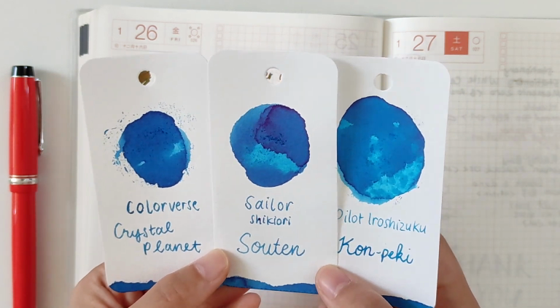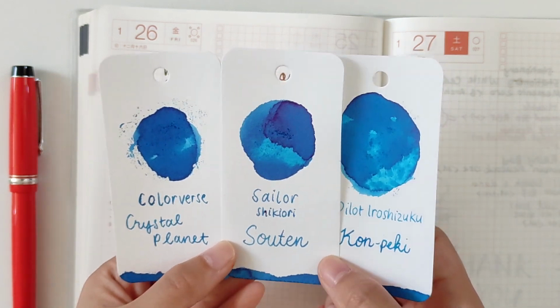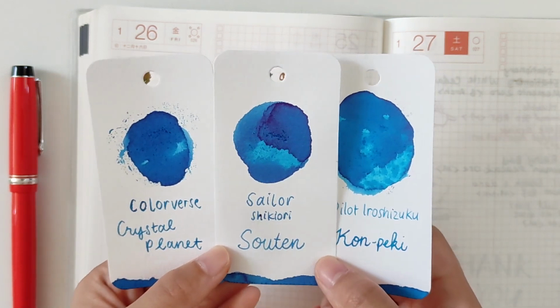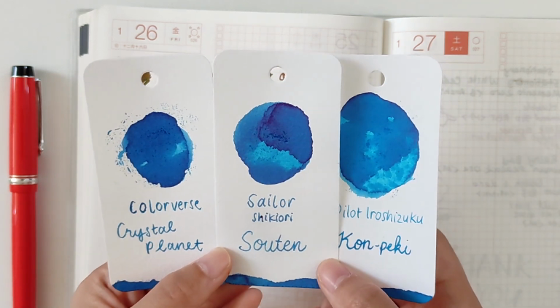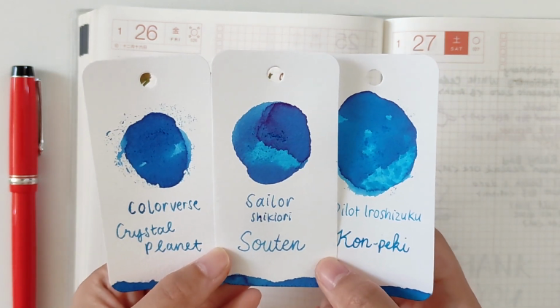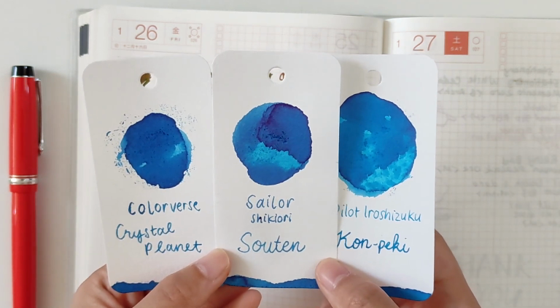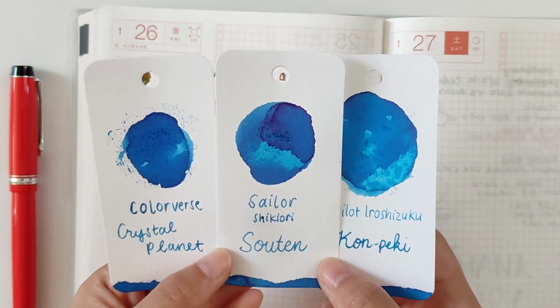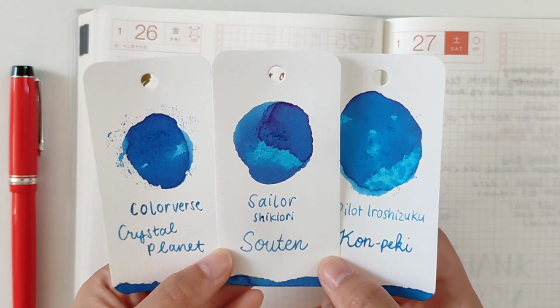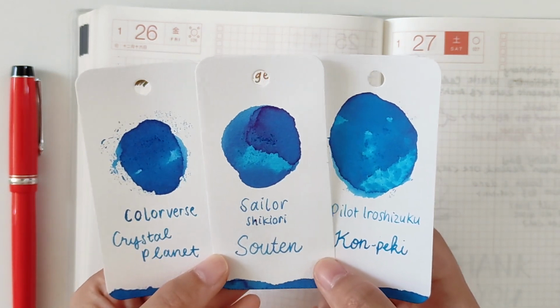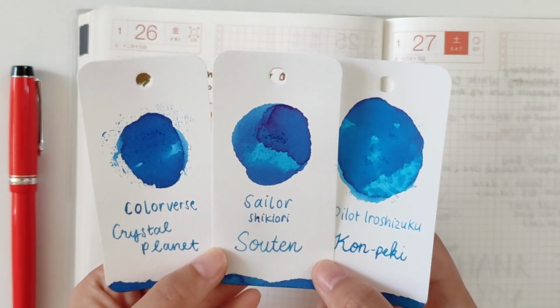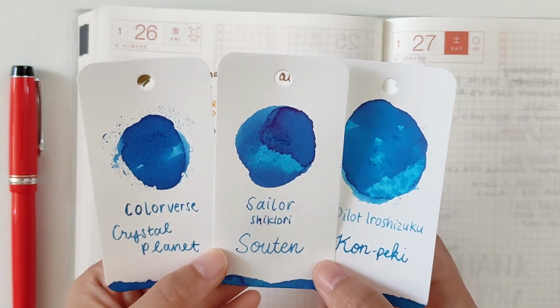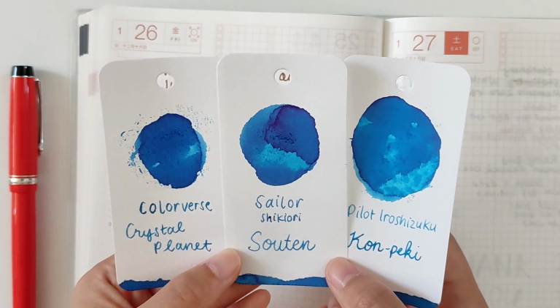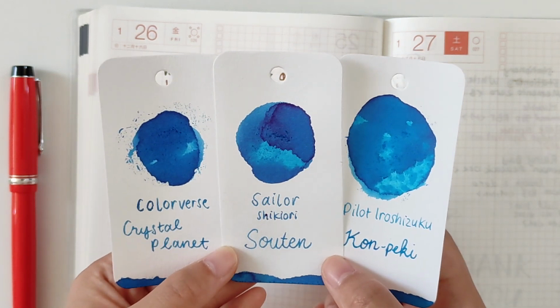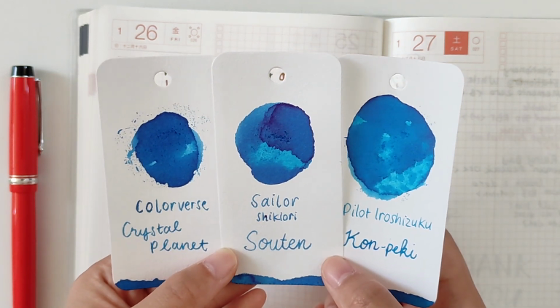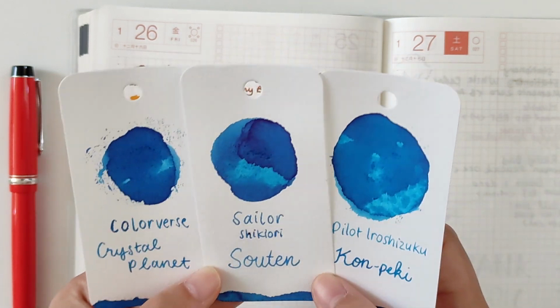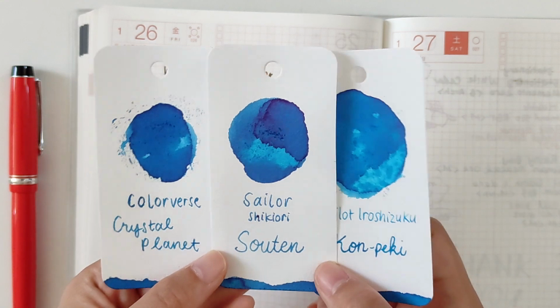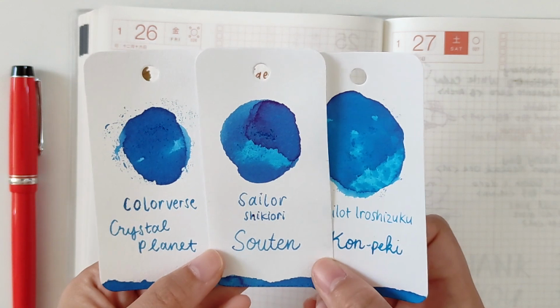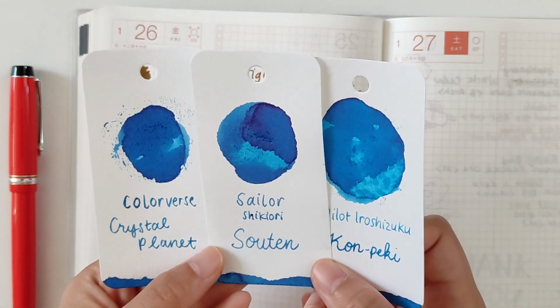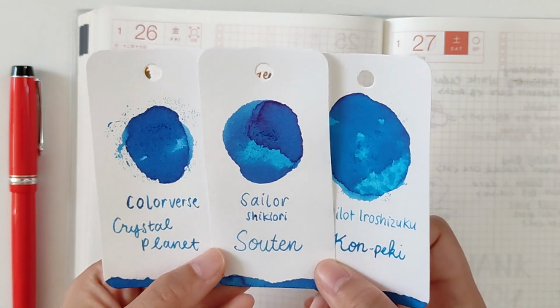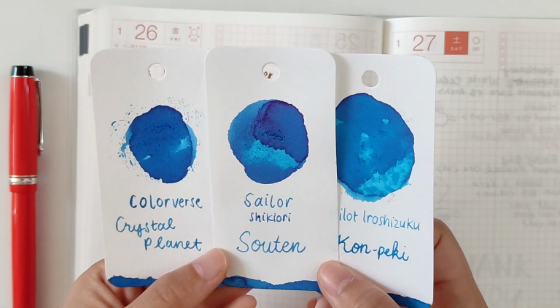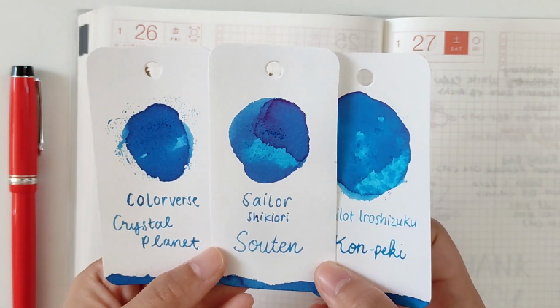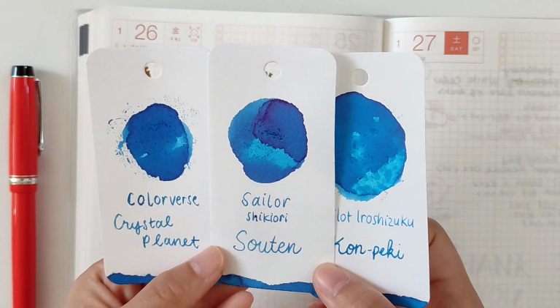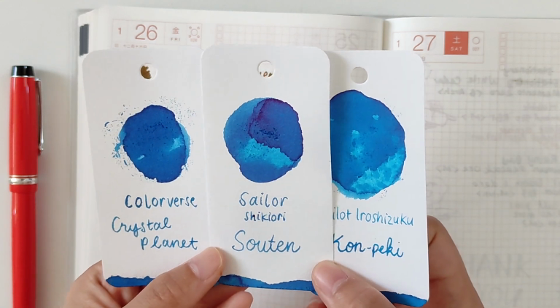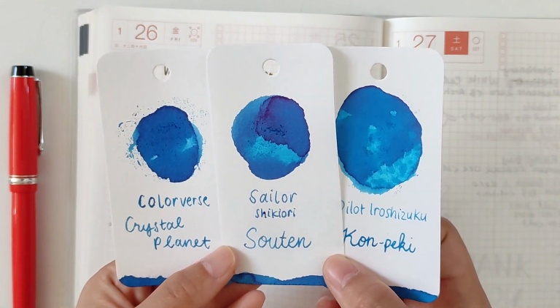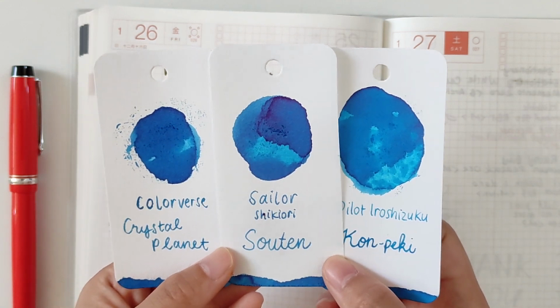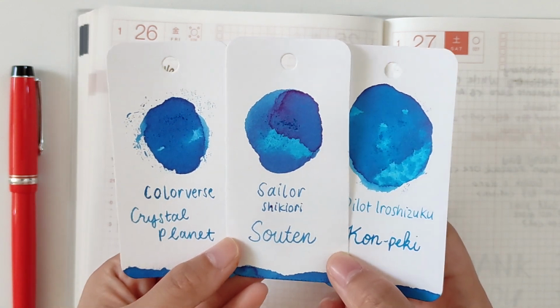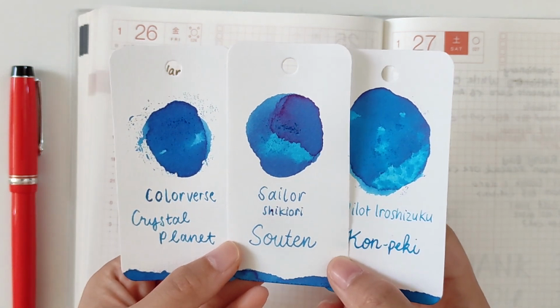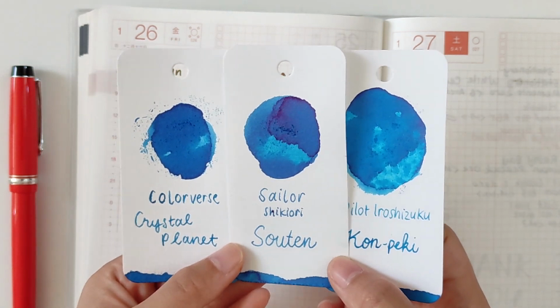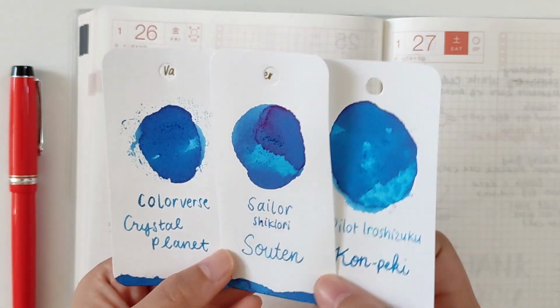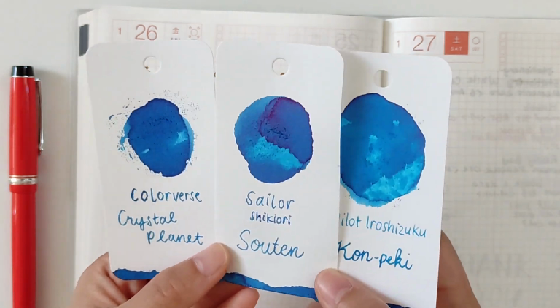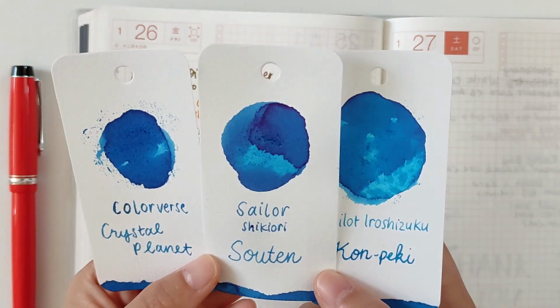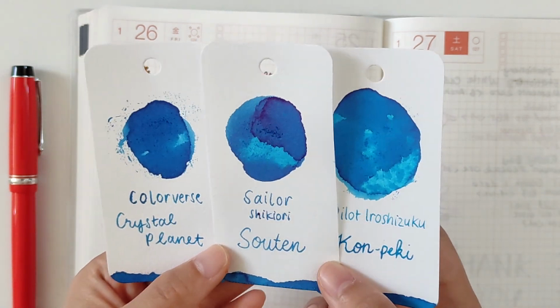As for the color, it's slightly softer than Pilot Iroshizuku Kon-peki and also slightly softer than Colorverse Crystal Planet. Times like this I feel like even though we have similar kinds of blue in our collections, they're not really exactly the same when you look at the swatches.